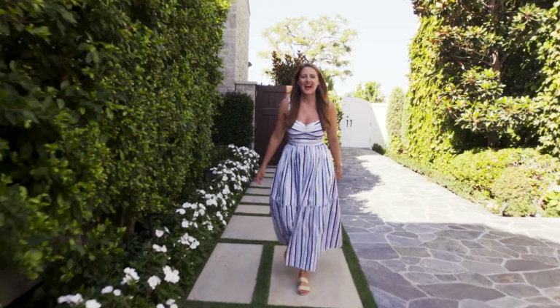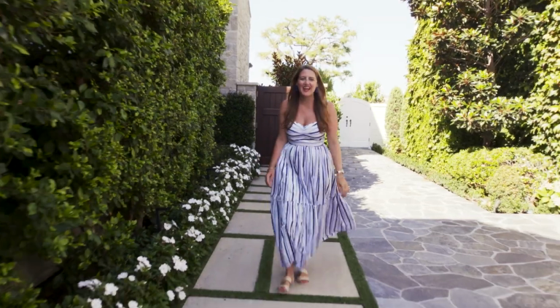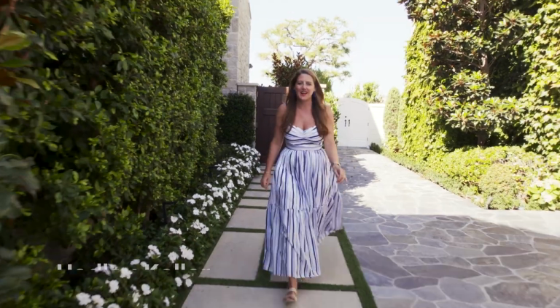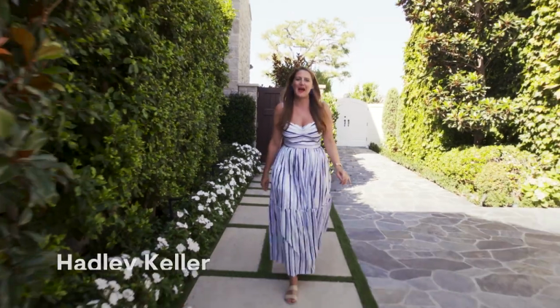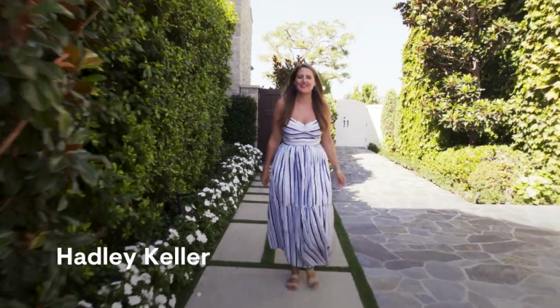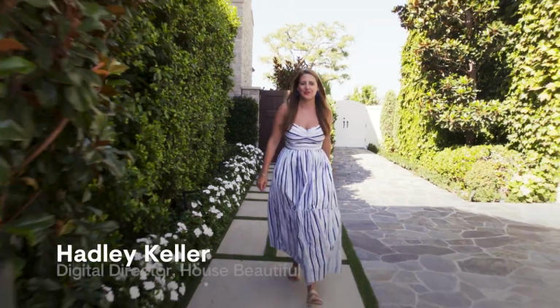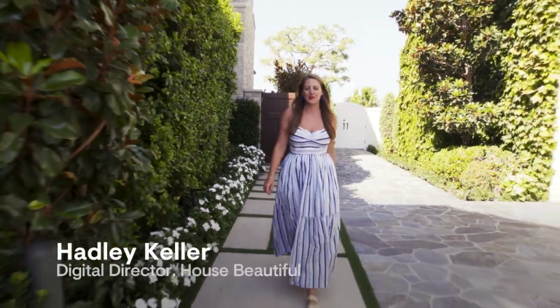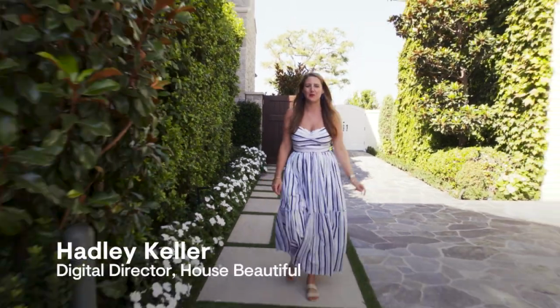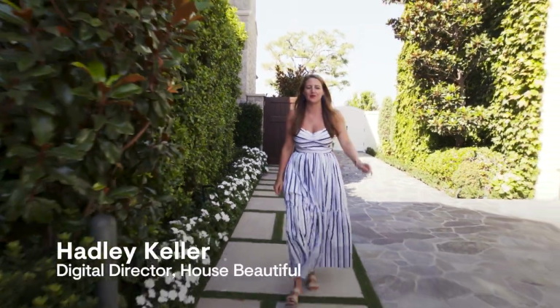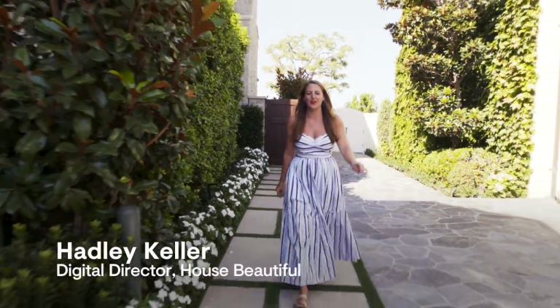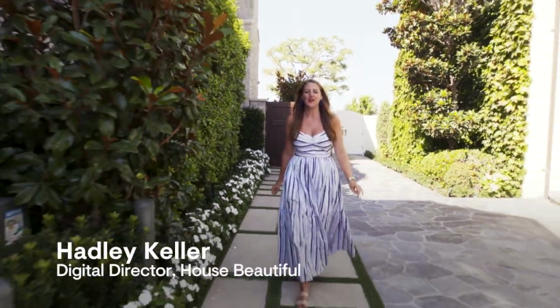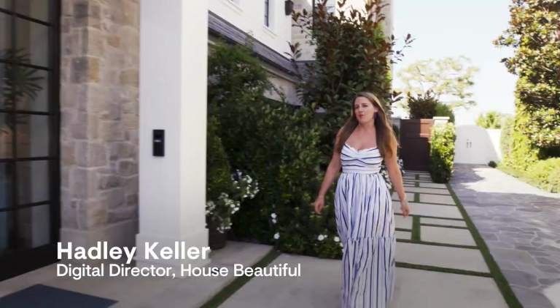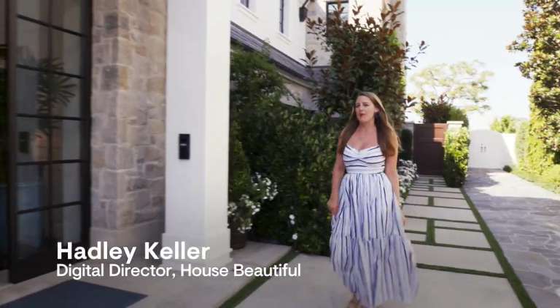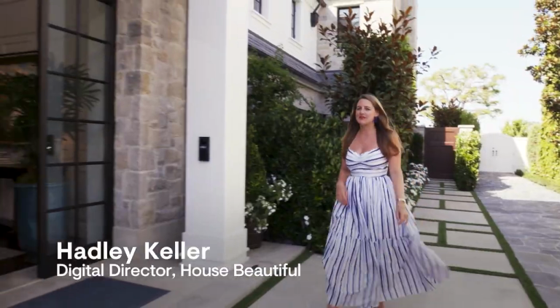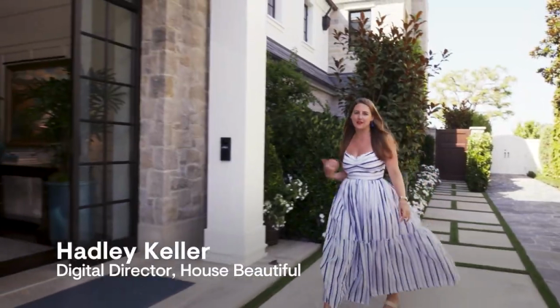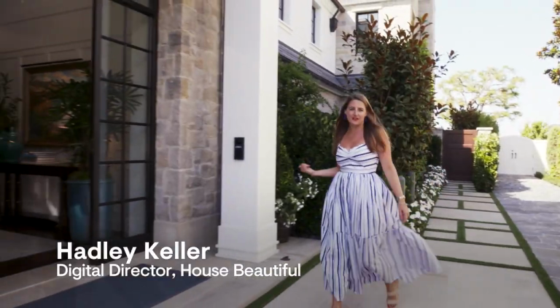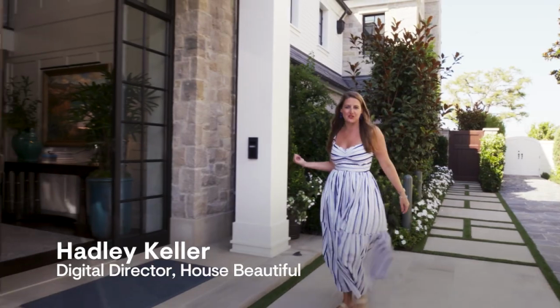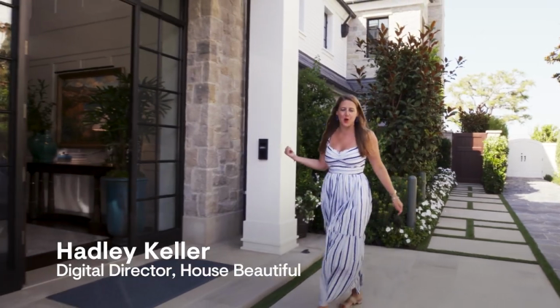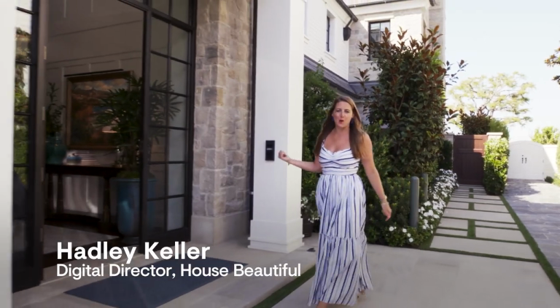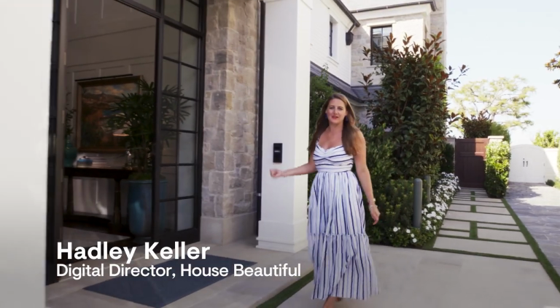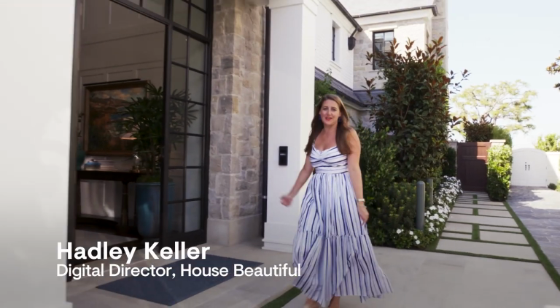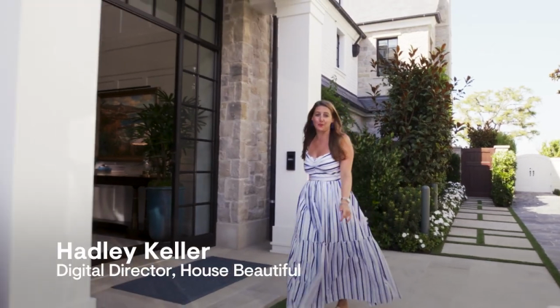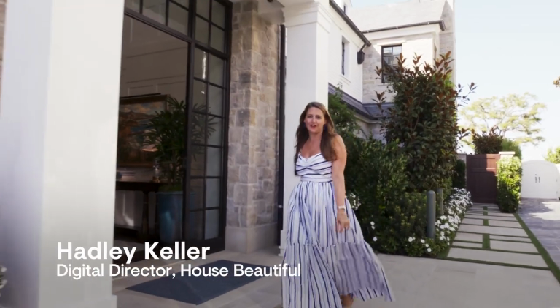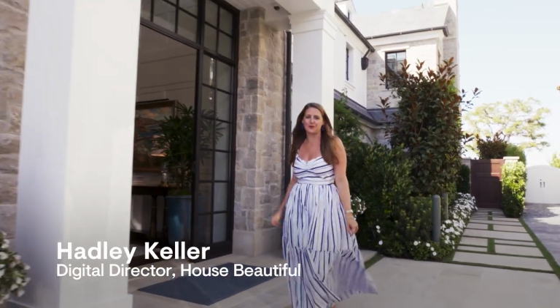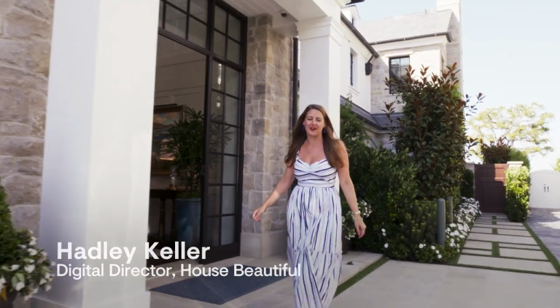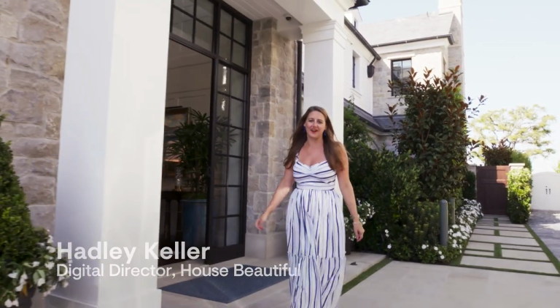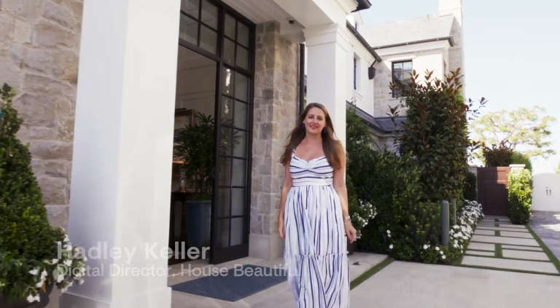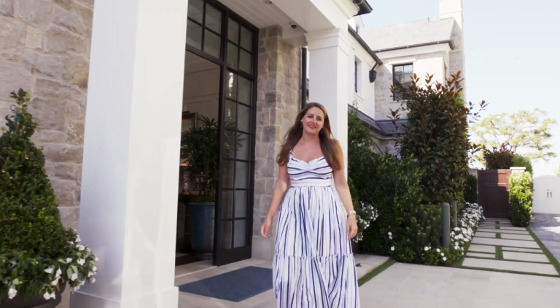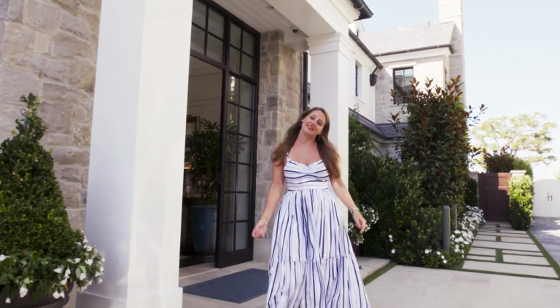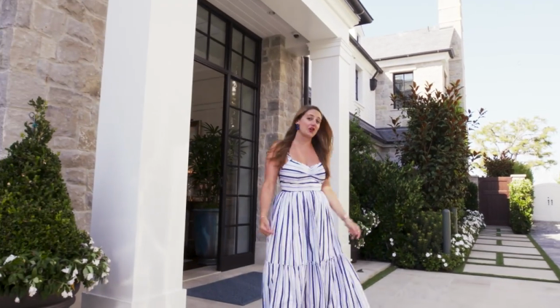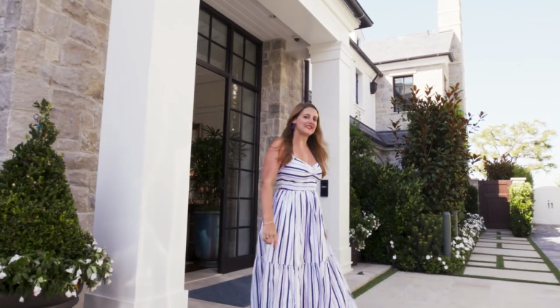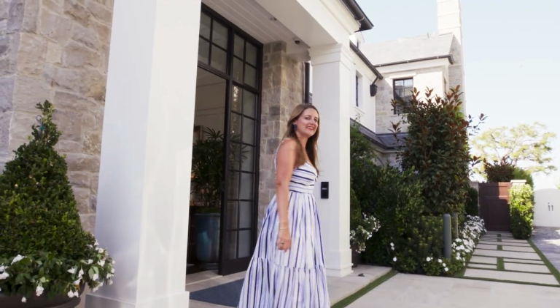Hi, I'm Hadley from House Beautiful. We're about to take a visit to a home by designer Barclay Butera. Let's go inside.